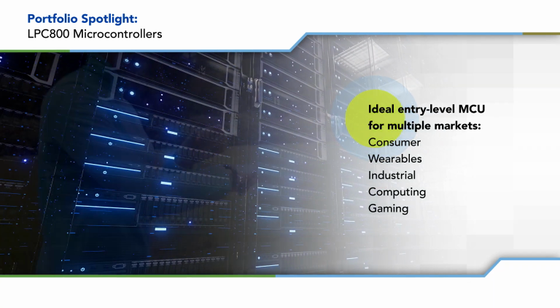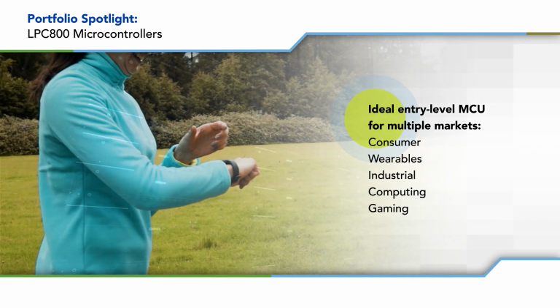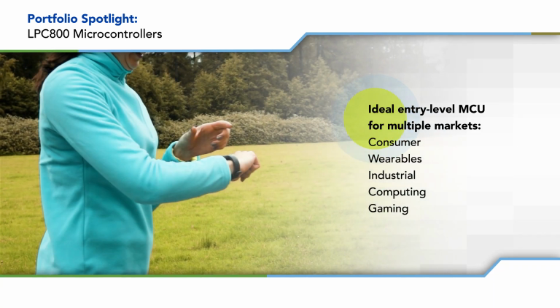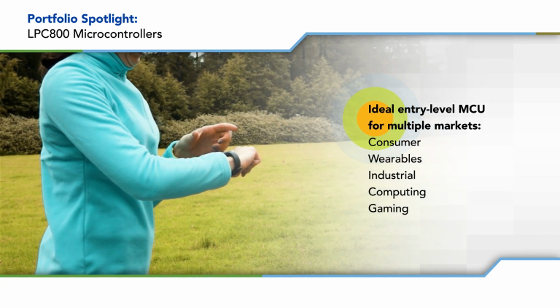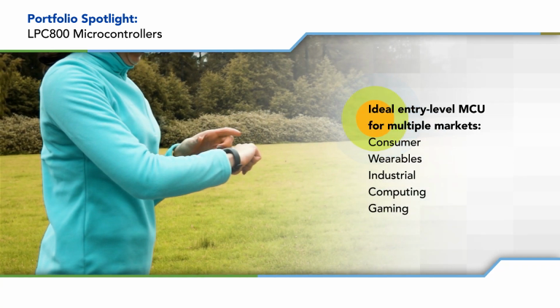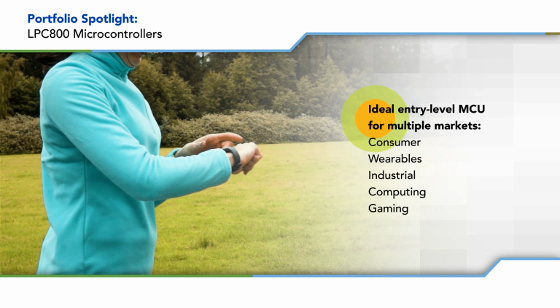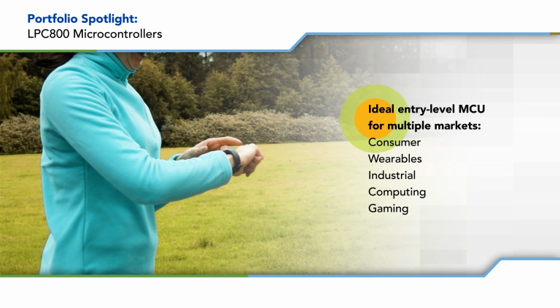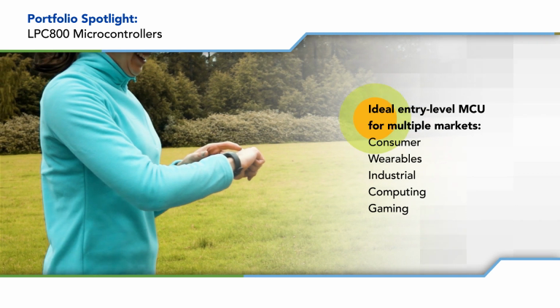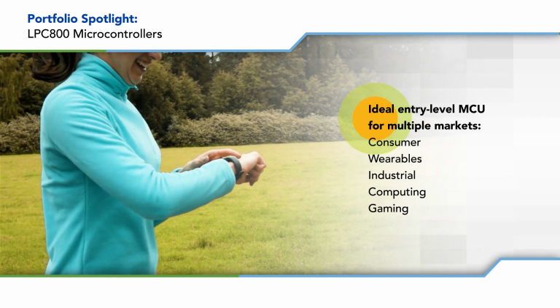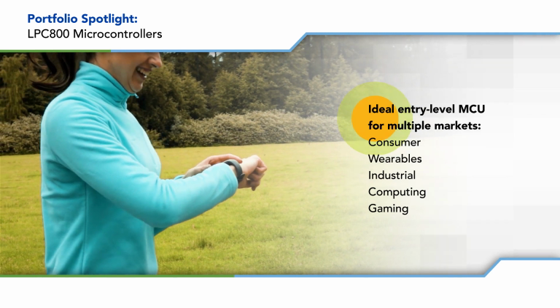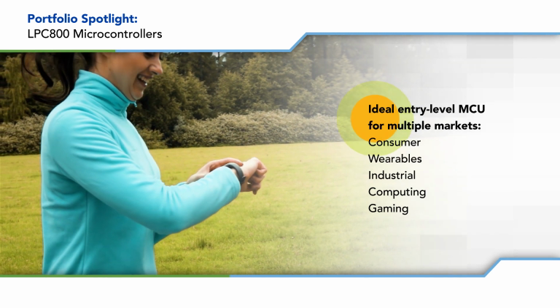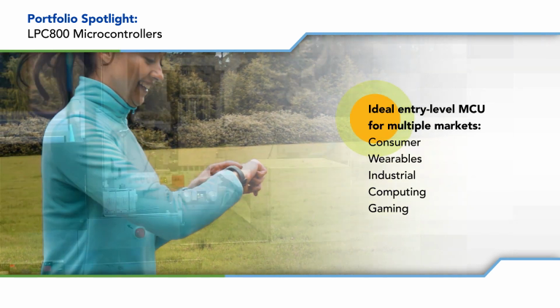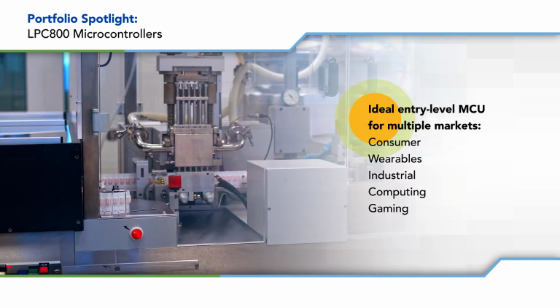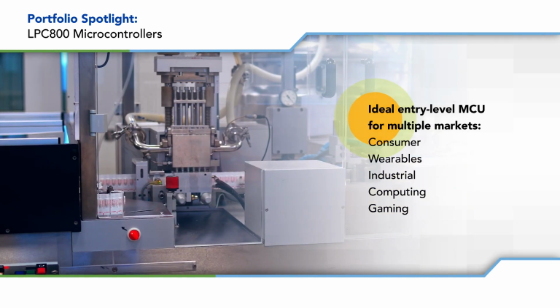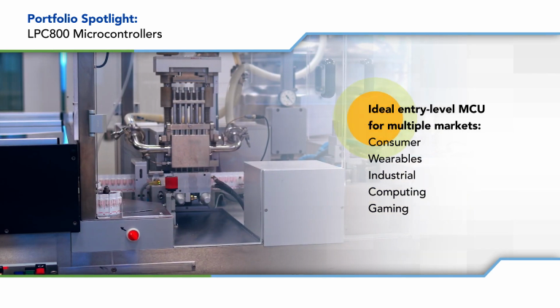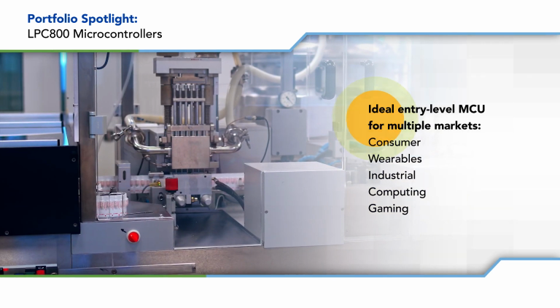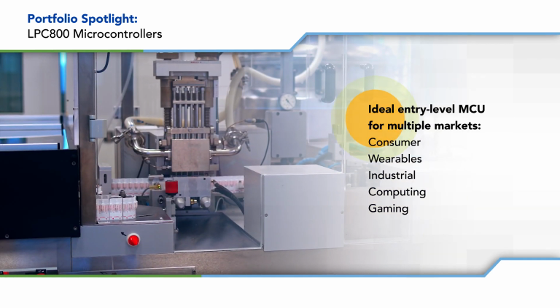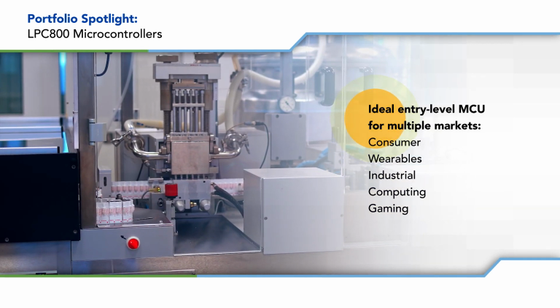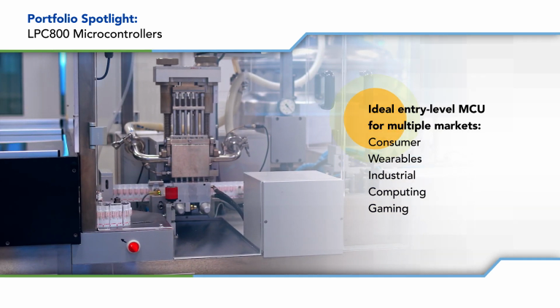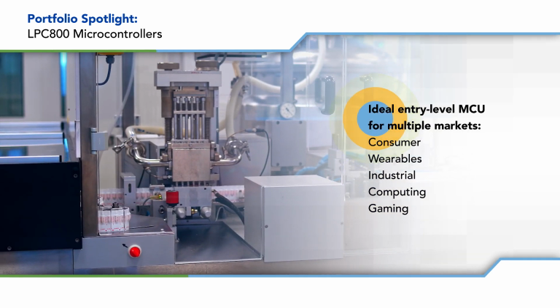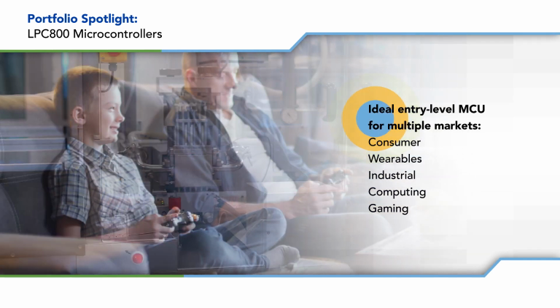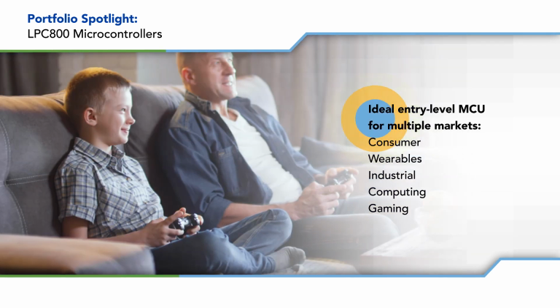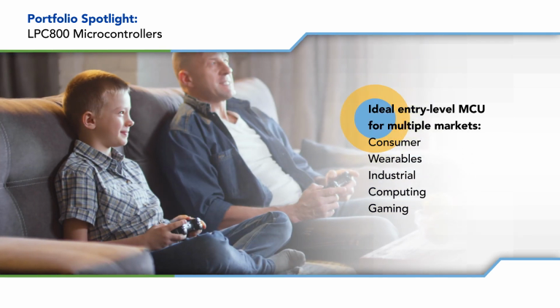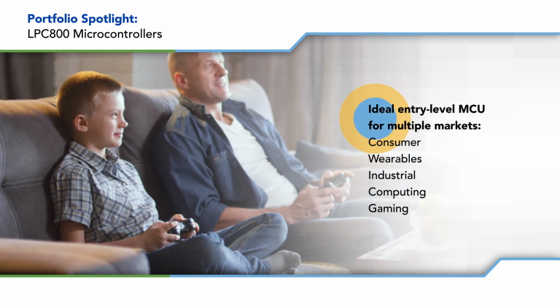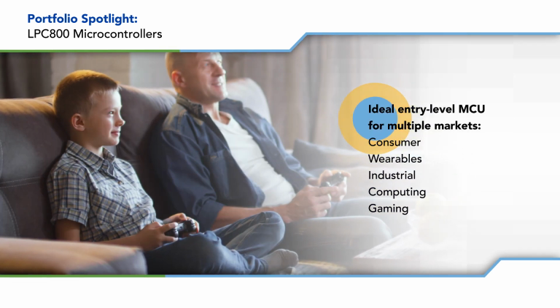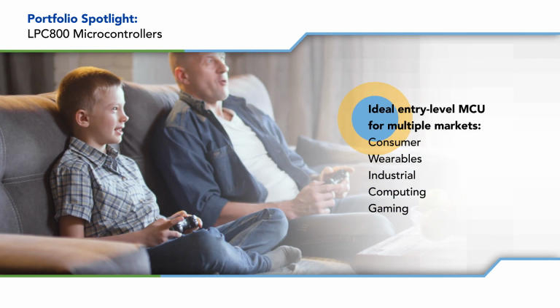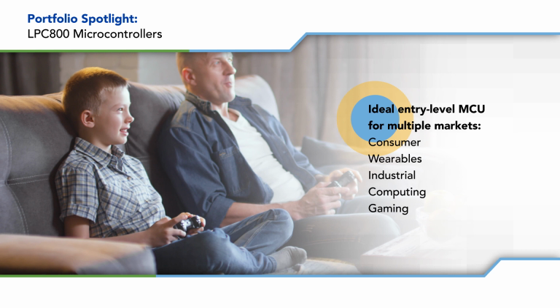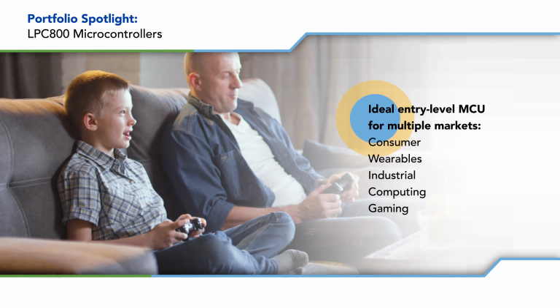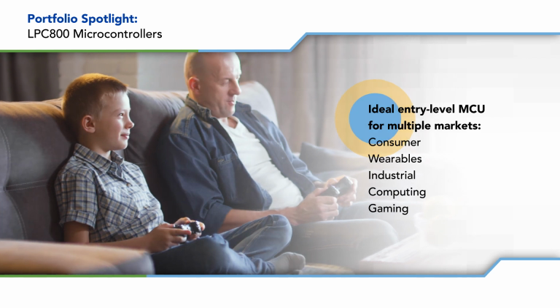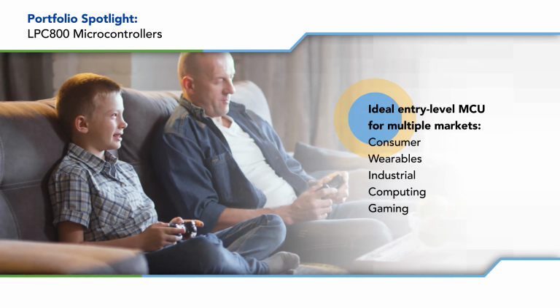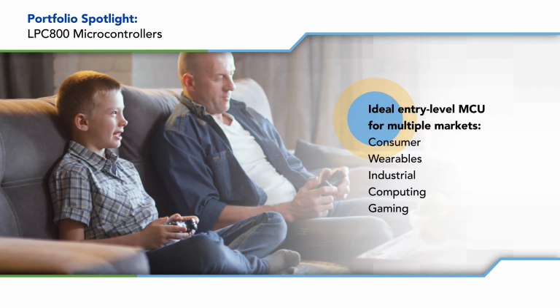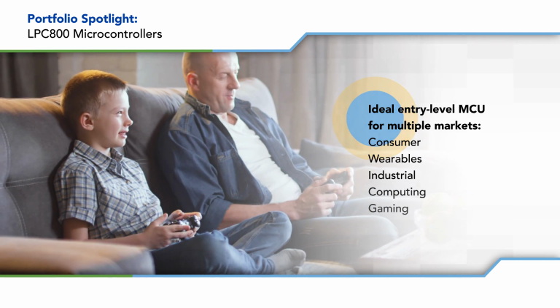With the flexibility to address consumer, wearable, industrial, computing, and gaming markets, the LPC-800 is the ideal entry-level MCU.